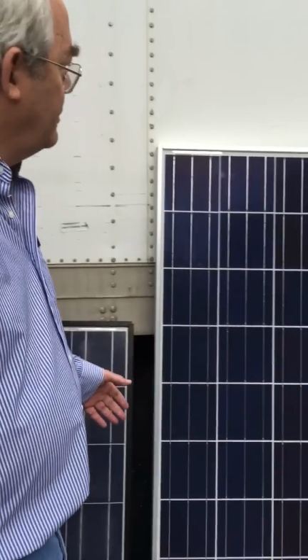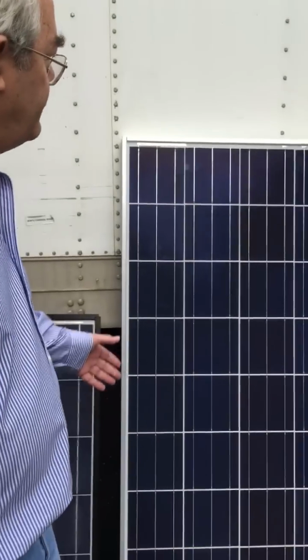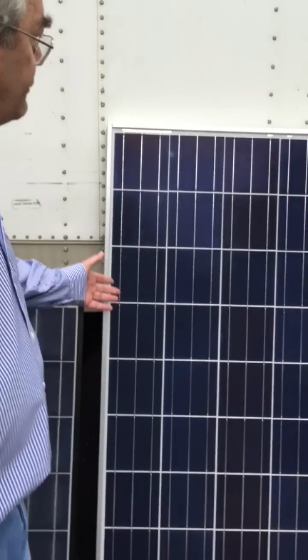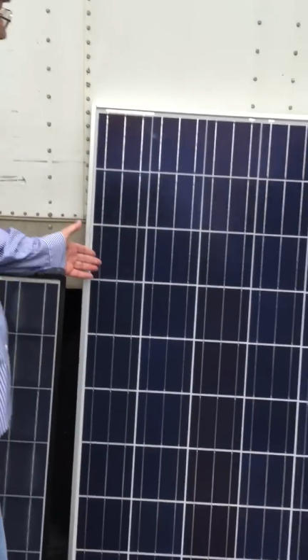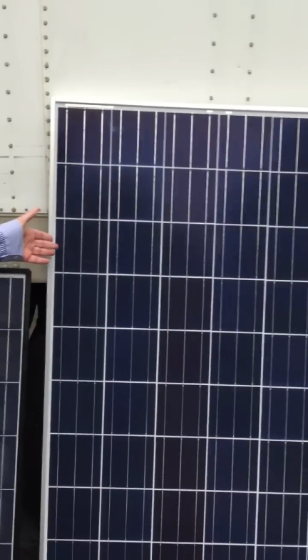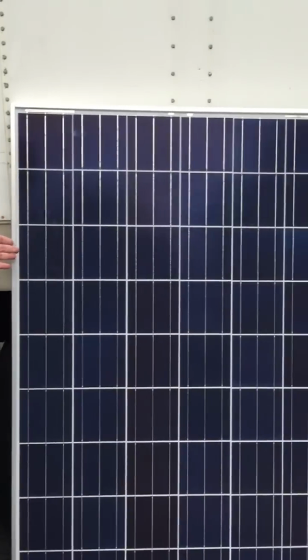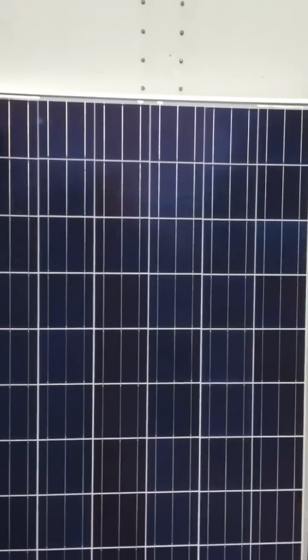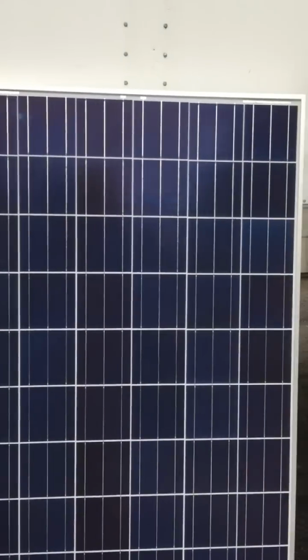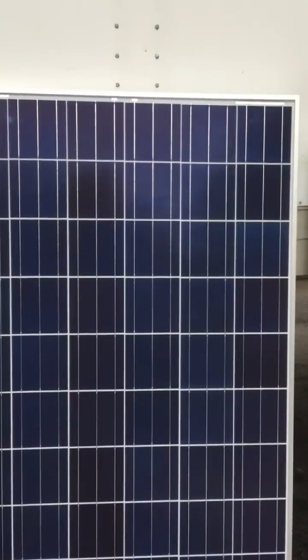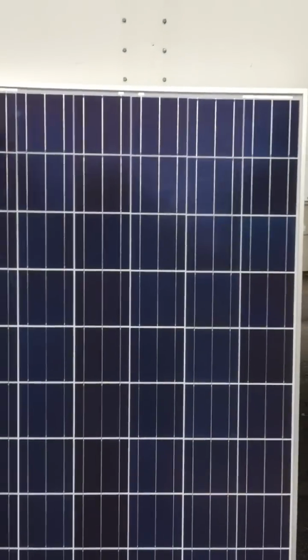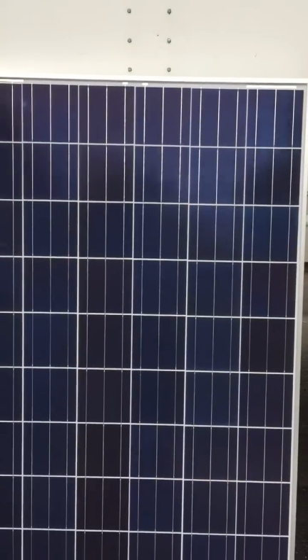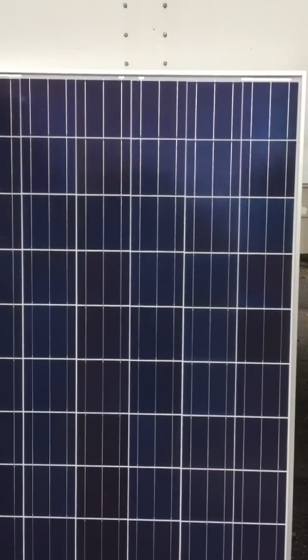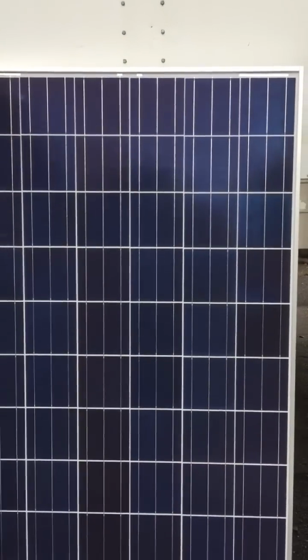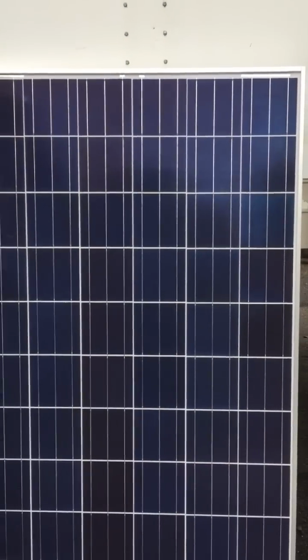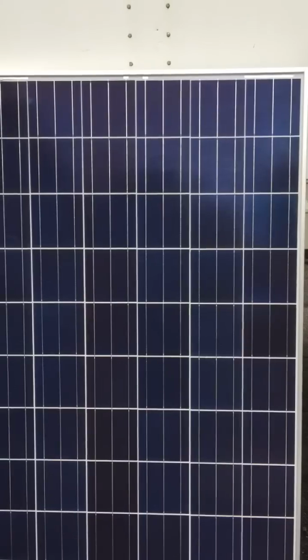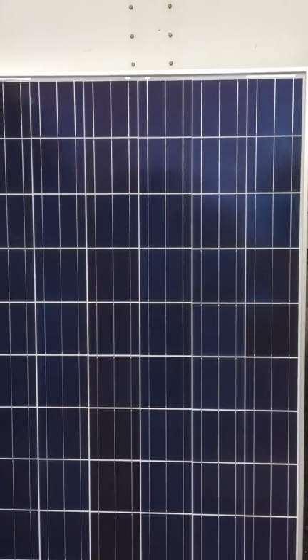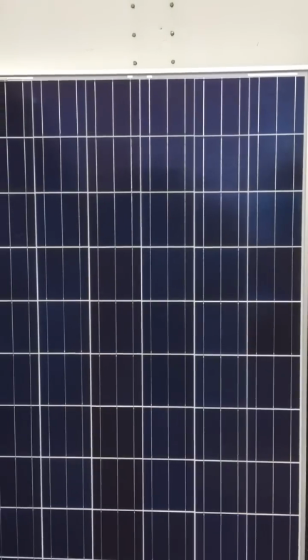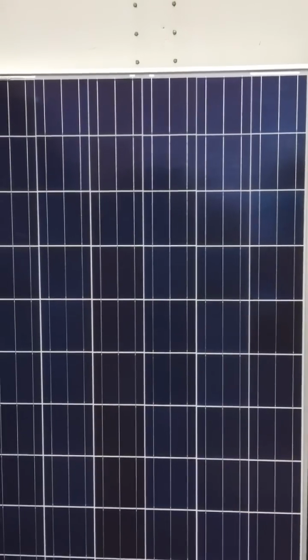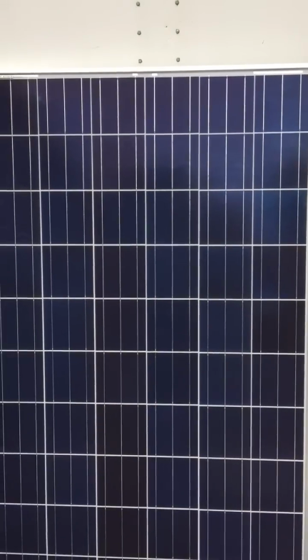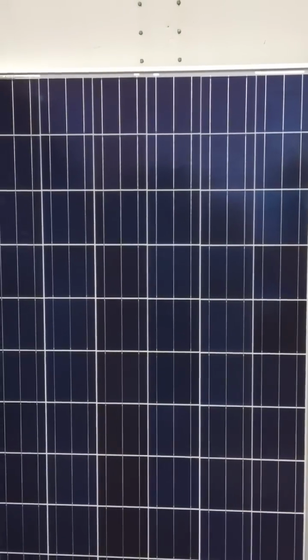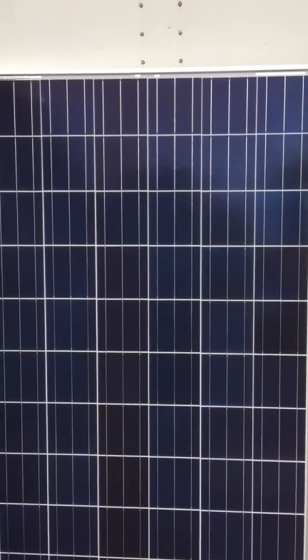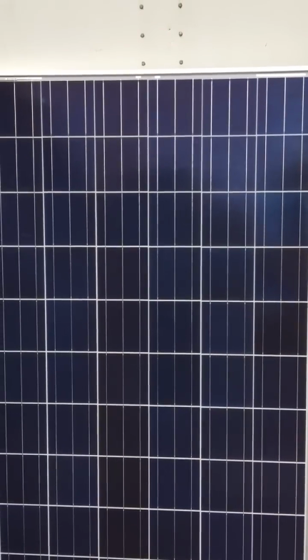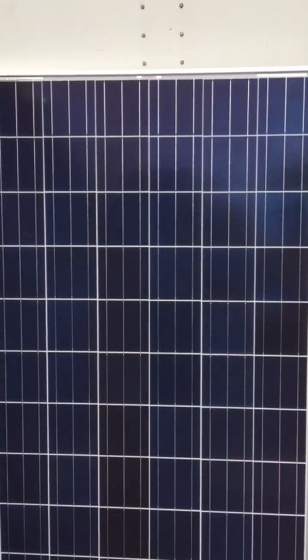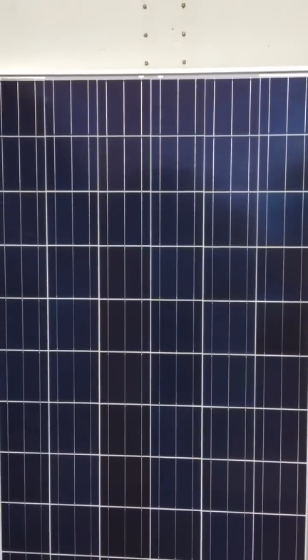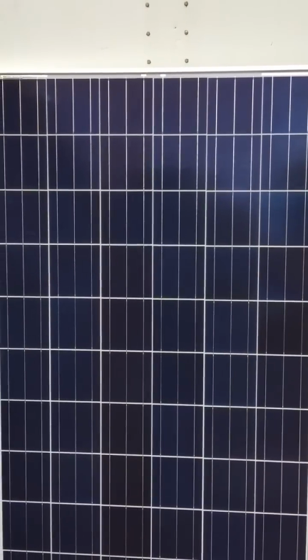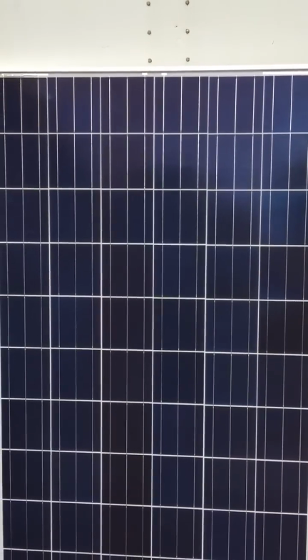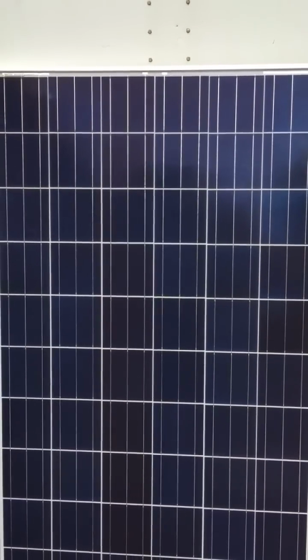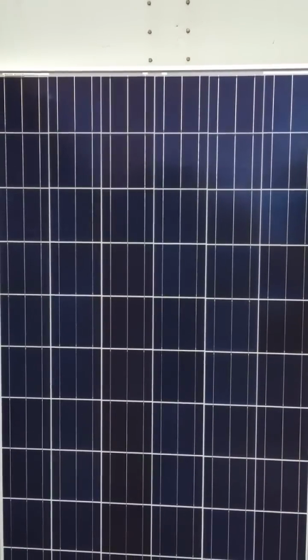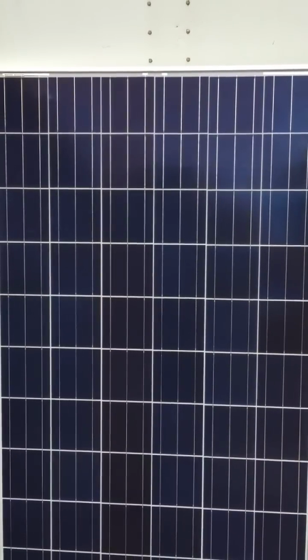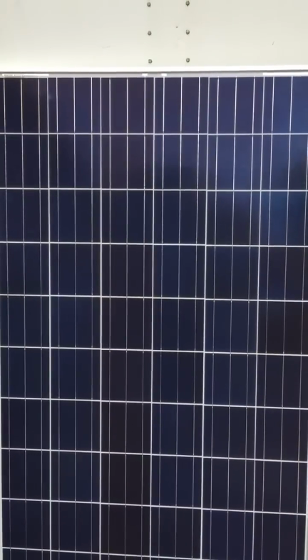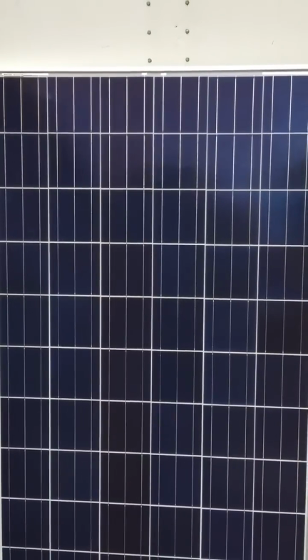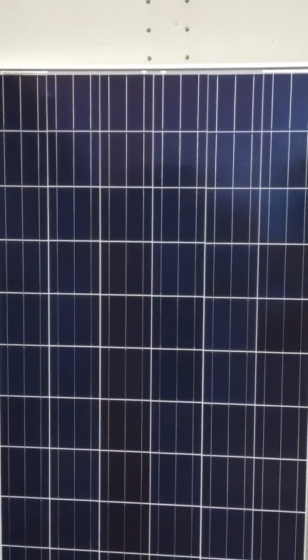This is another Sharp. I can't see anything wrong with it, which is often the case with grade B modules.